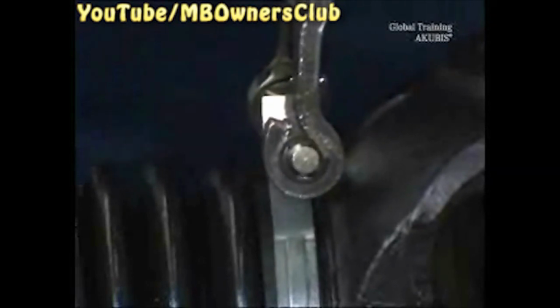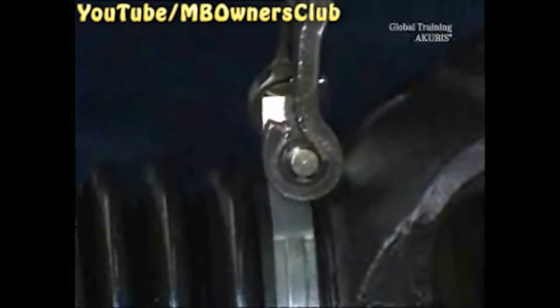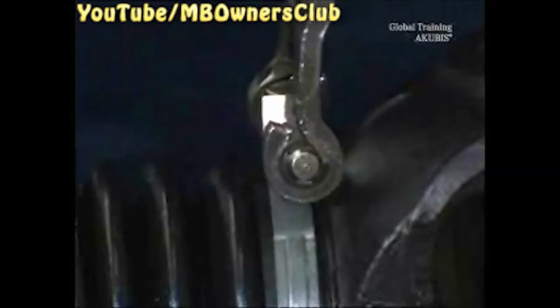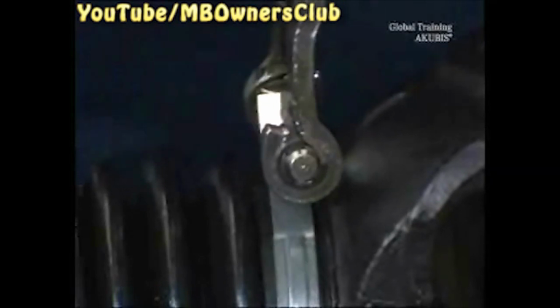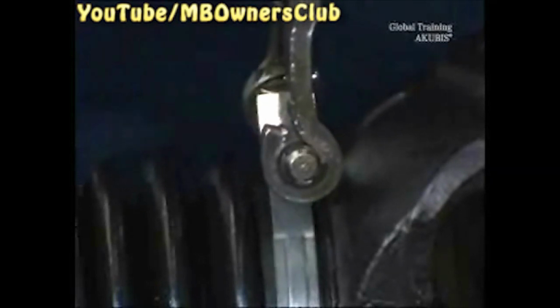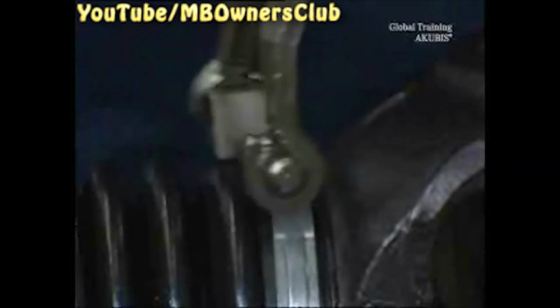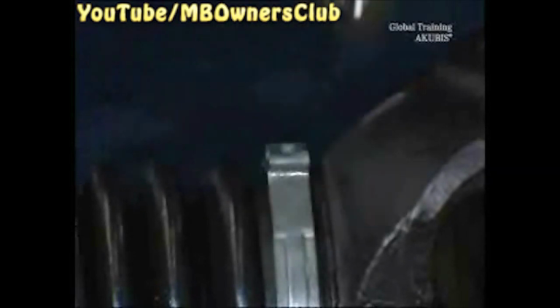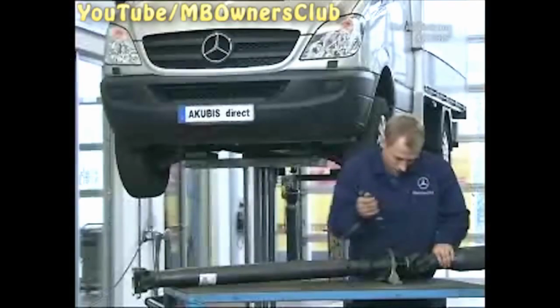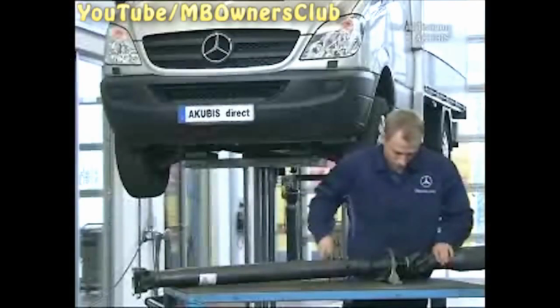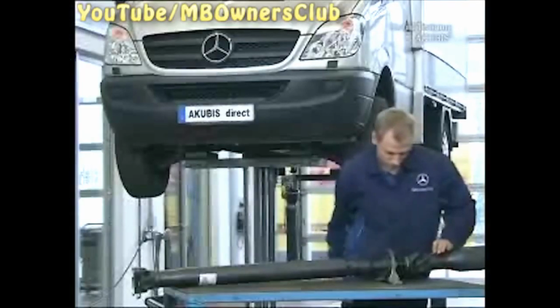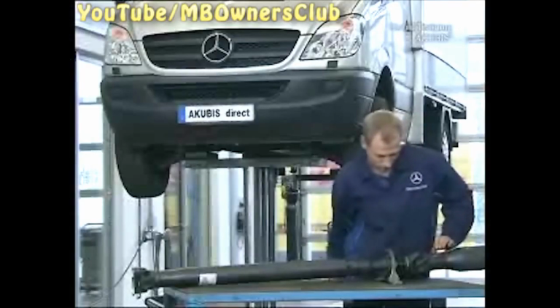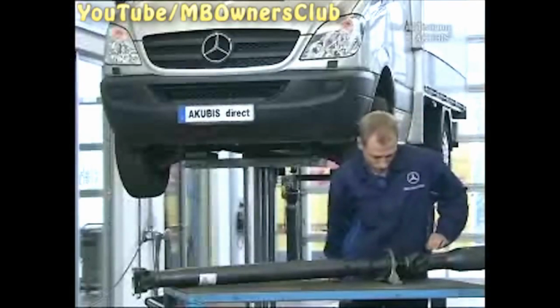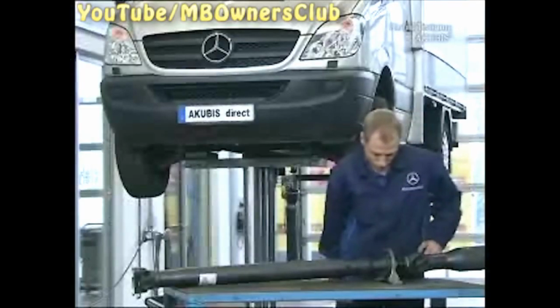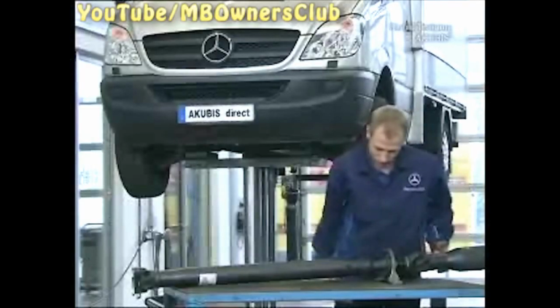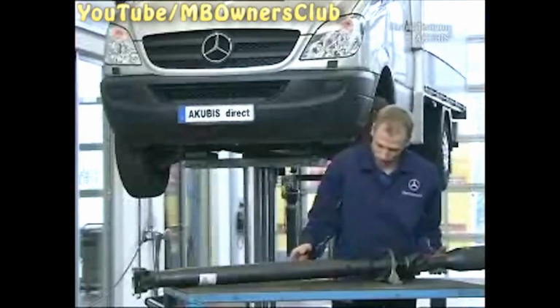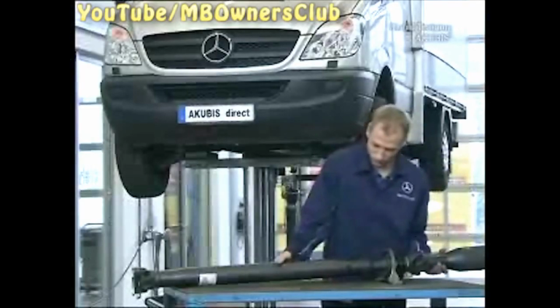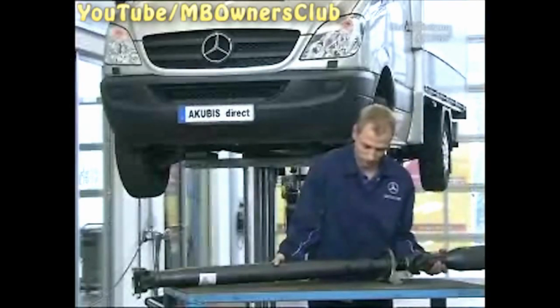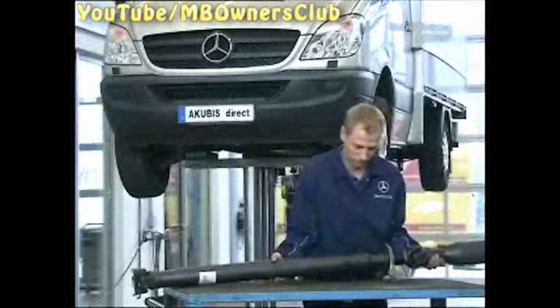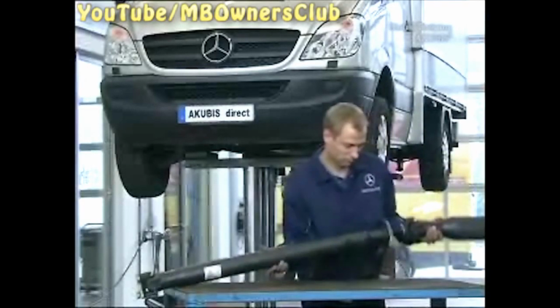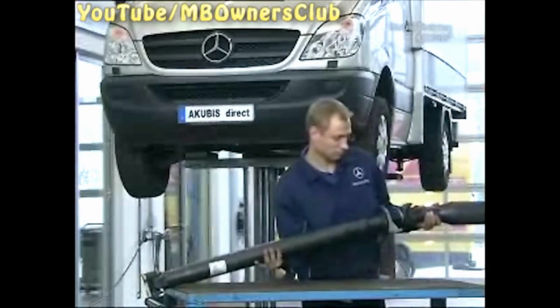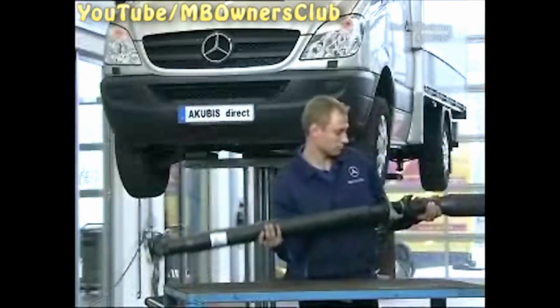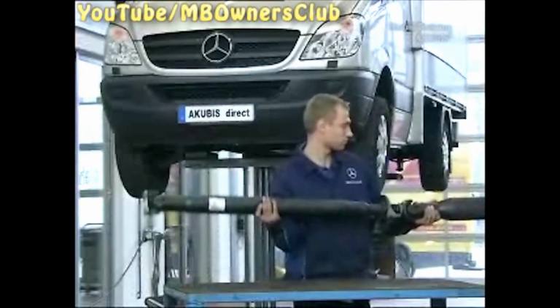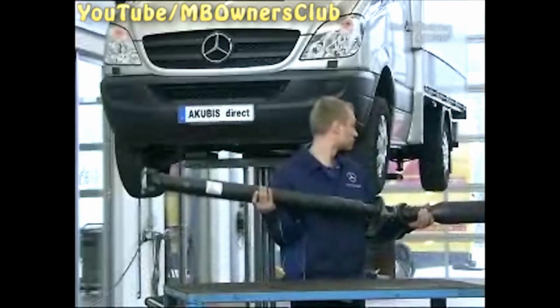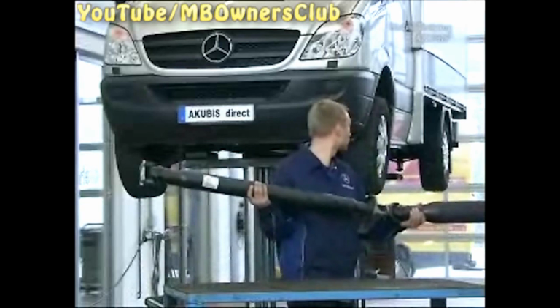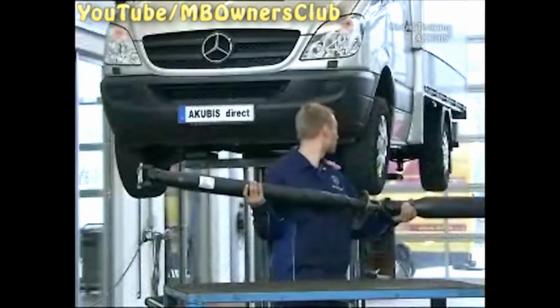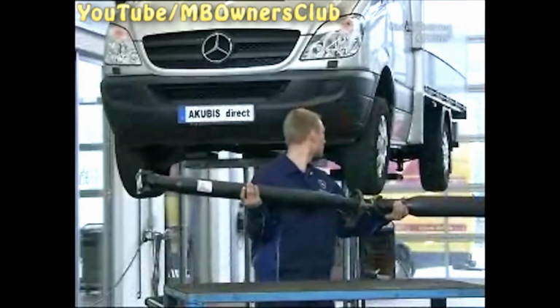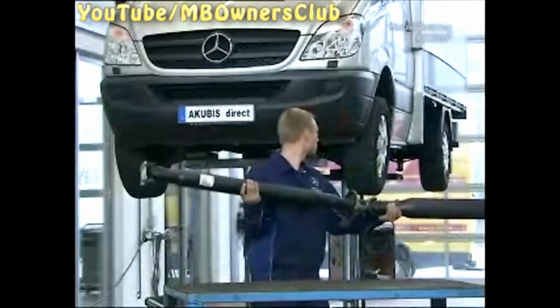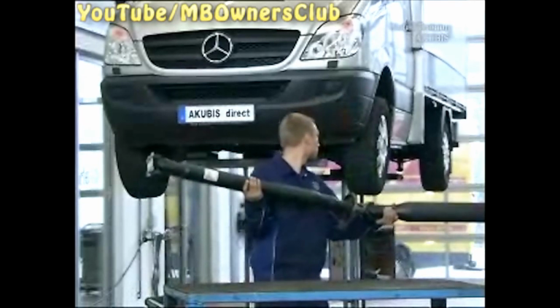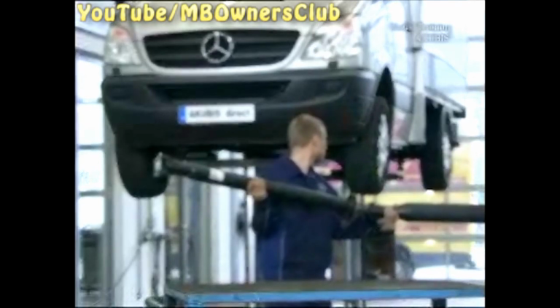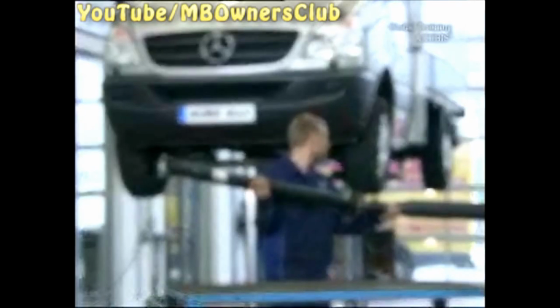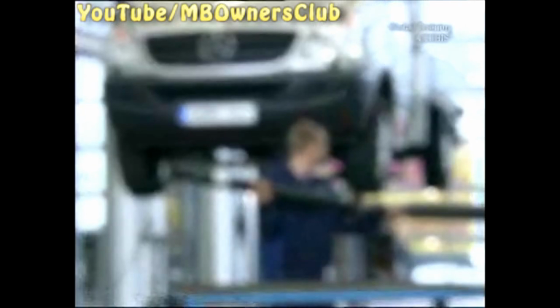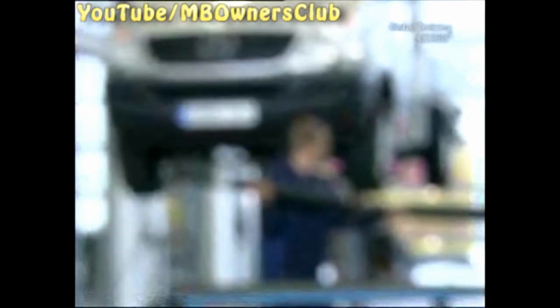Now reinstall the driveshaft in the vehicle. Installation takes place as usual, in the reverse order.